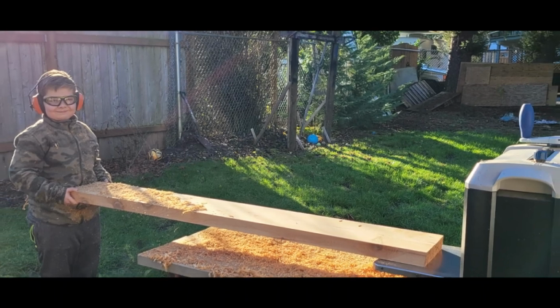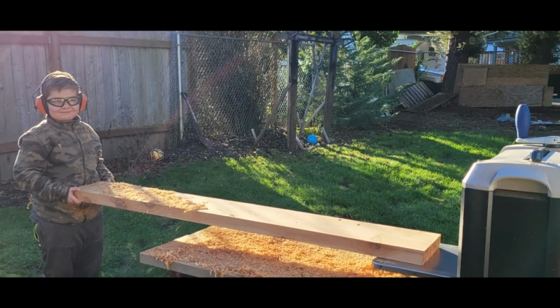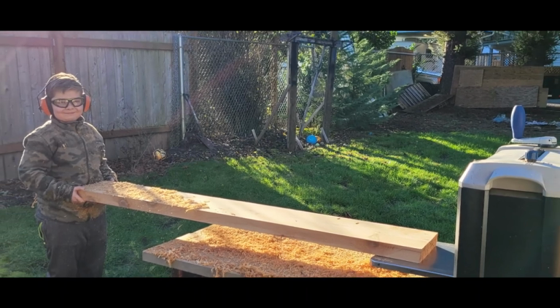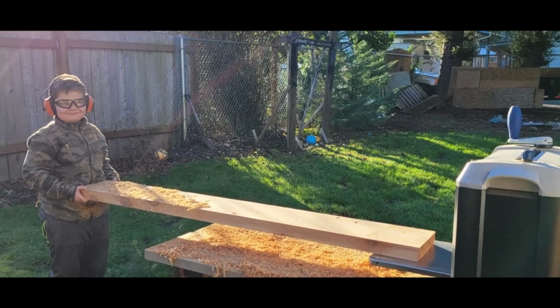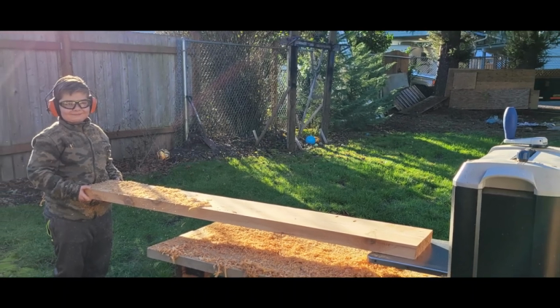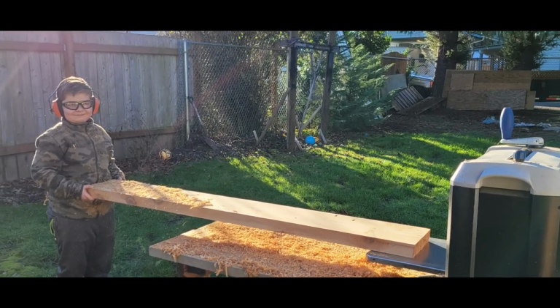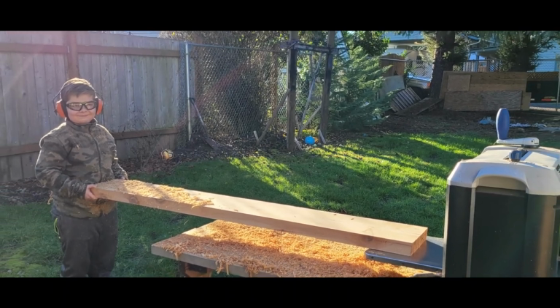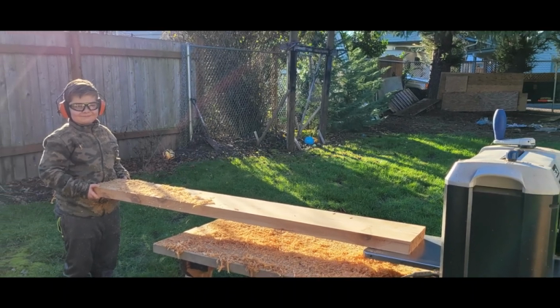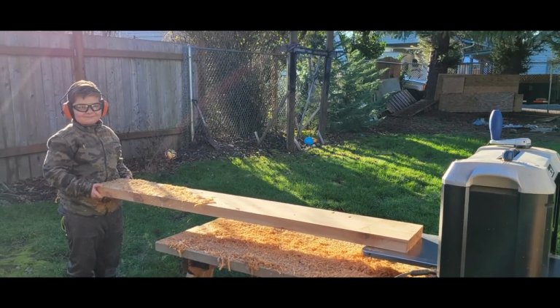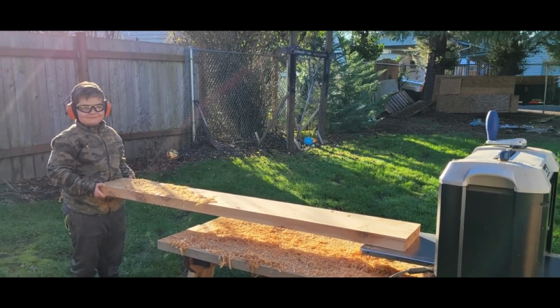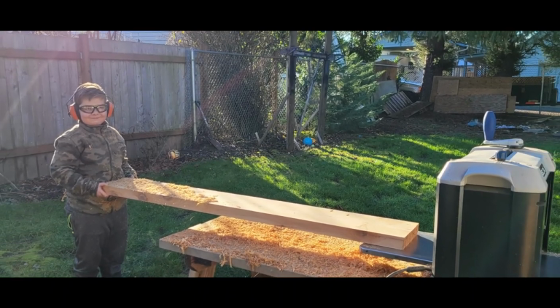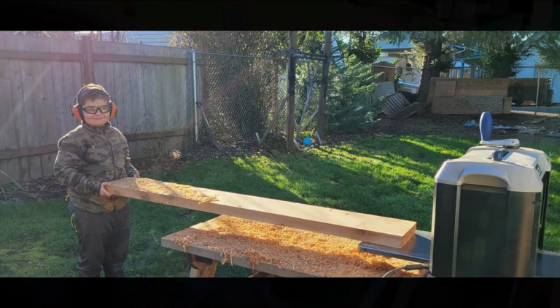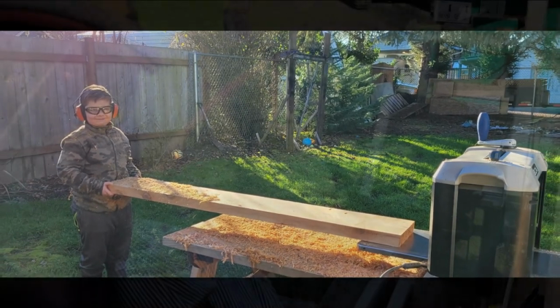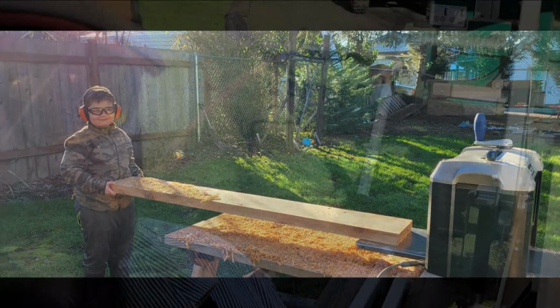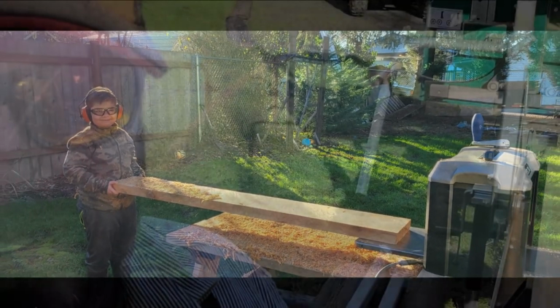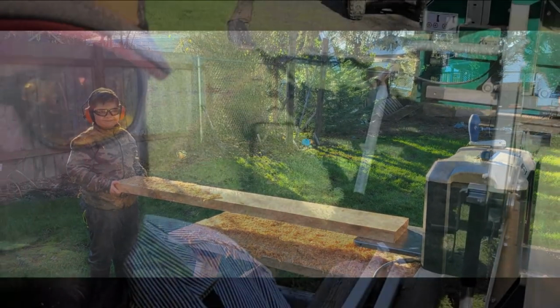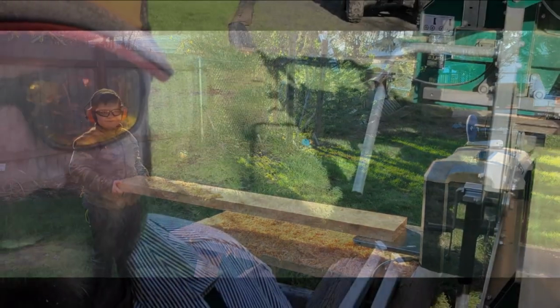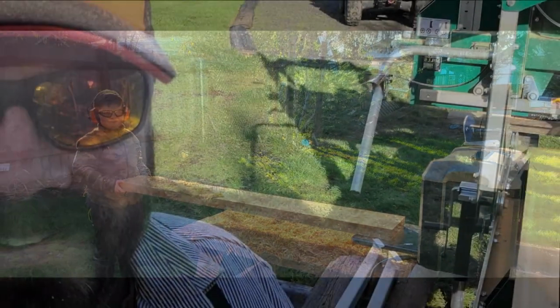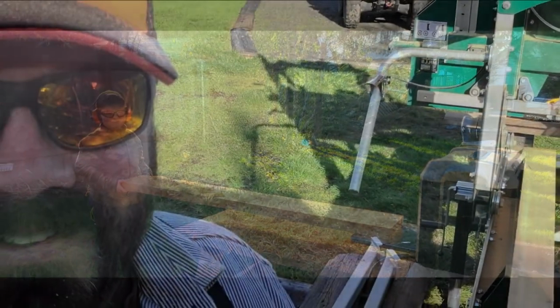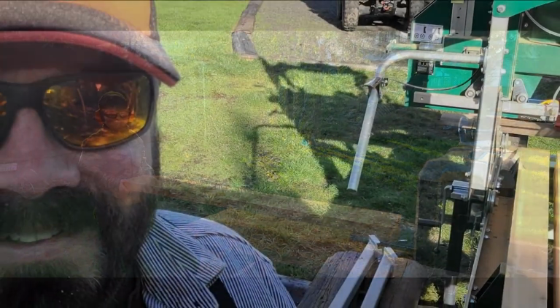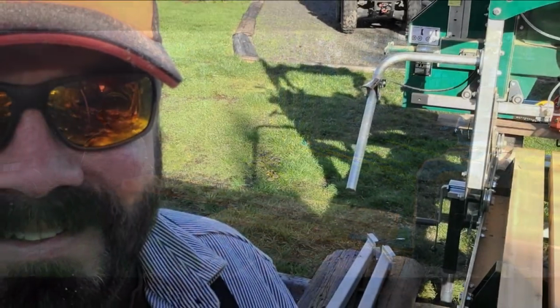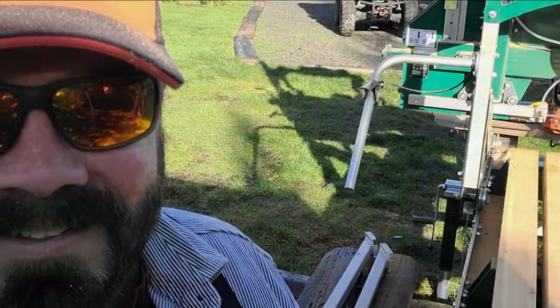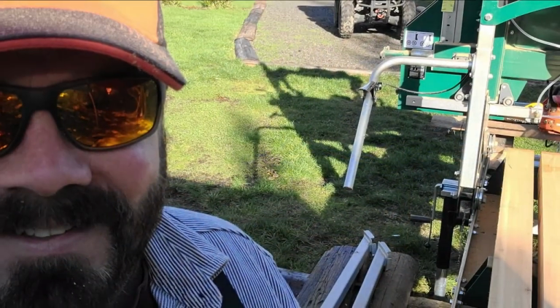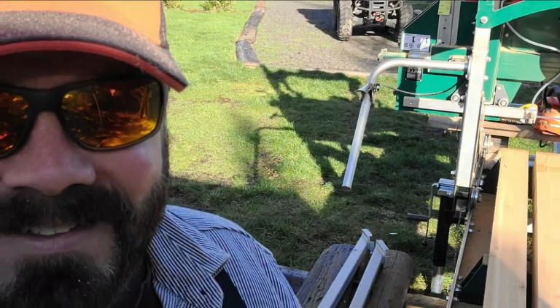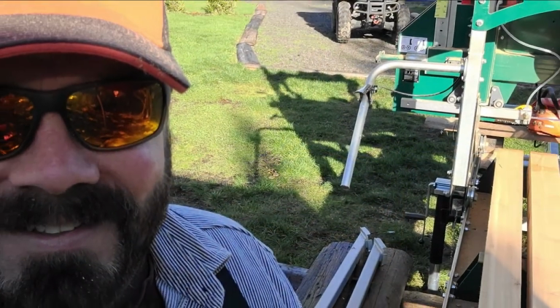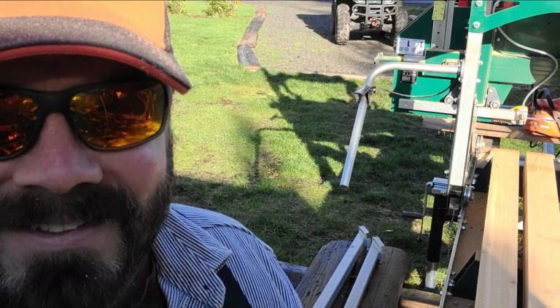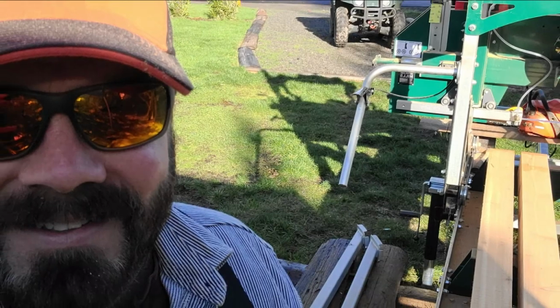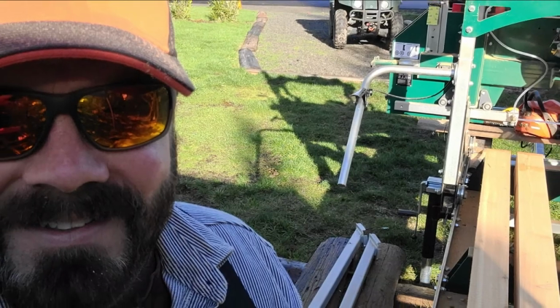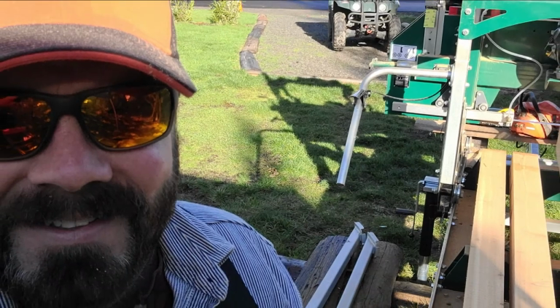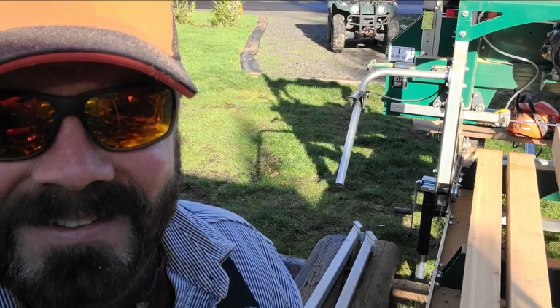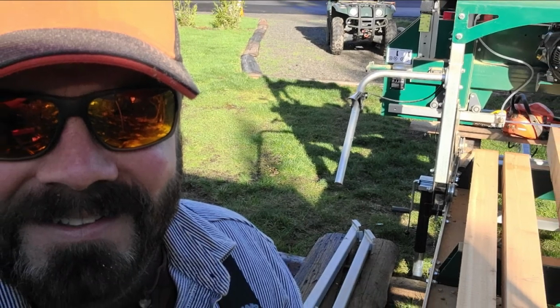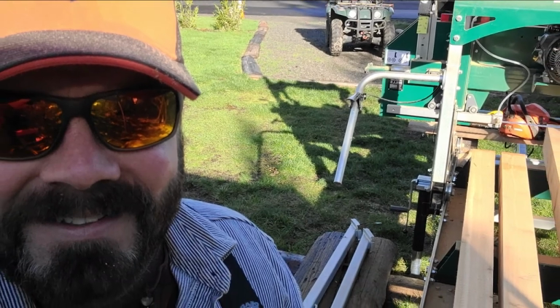If you decide to get a sawmill, check out the Woodland Mills — I think you're going to like it.